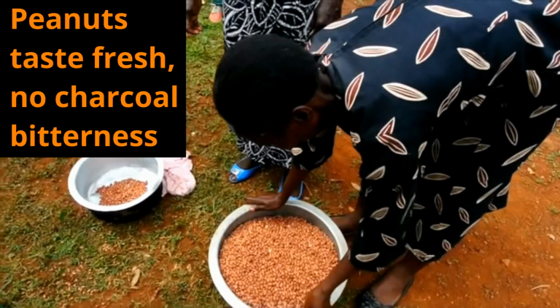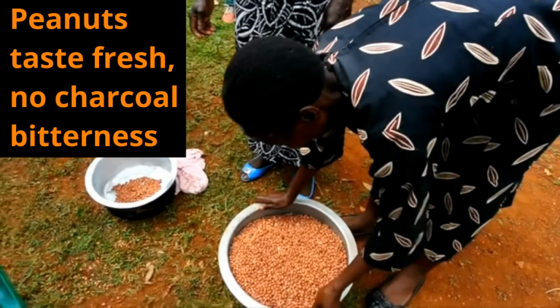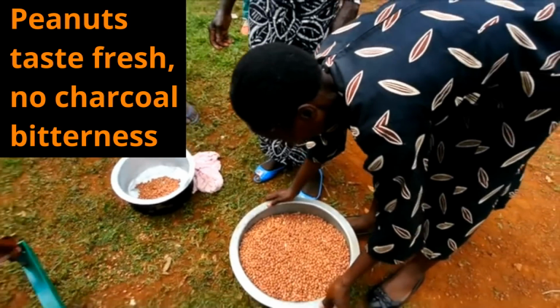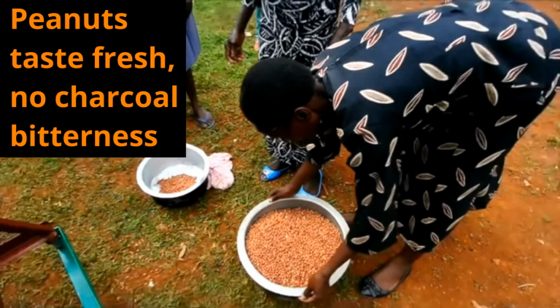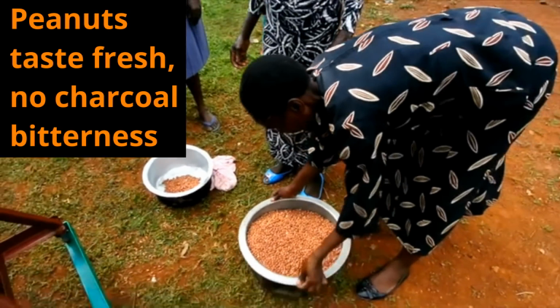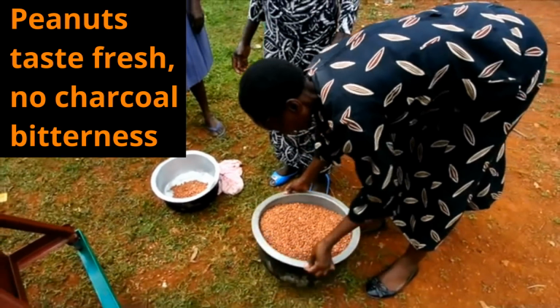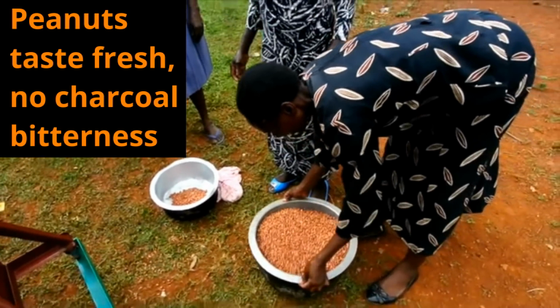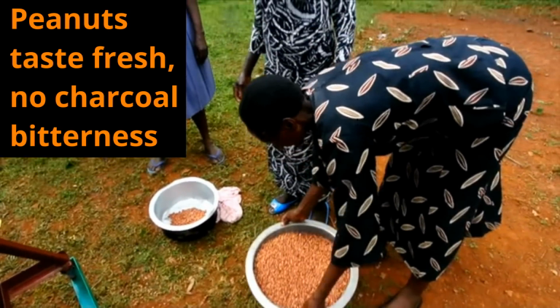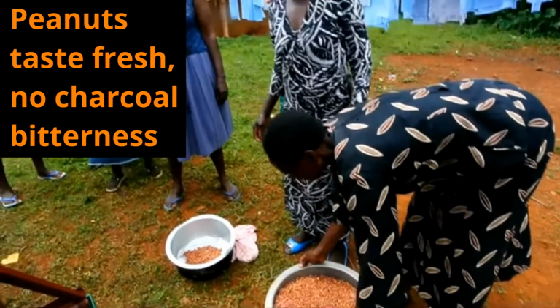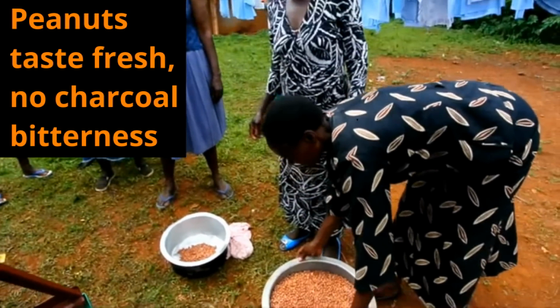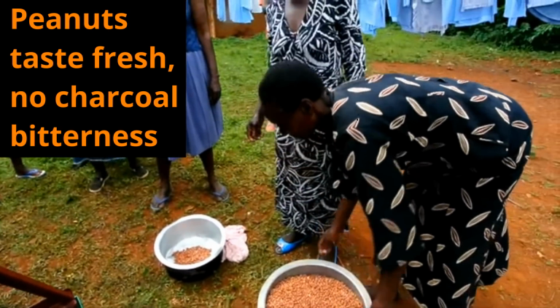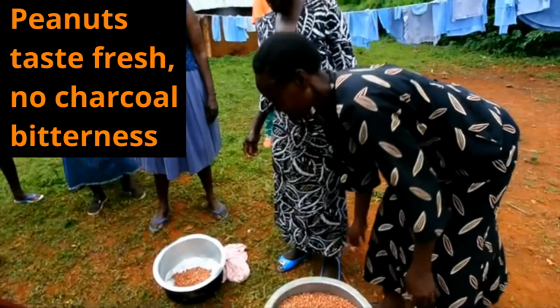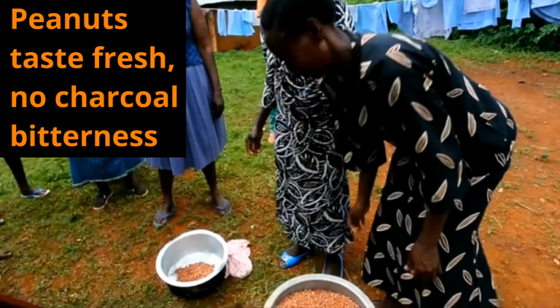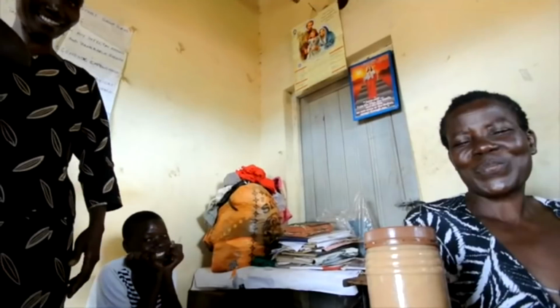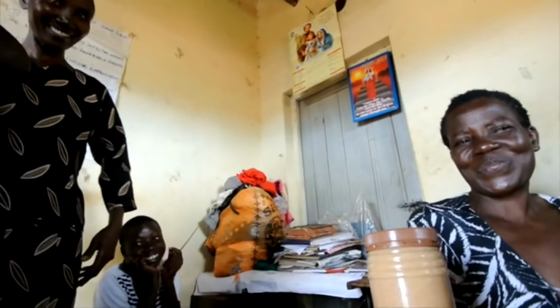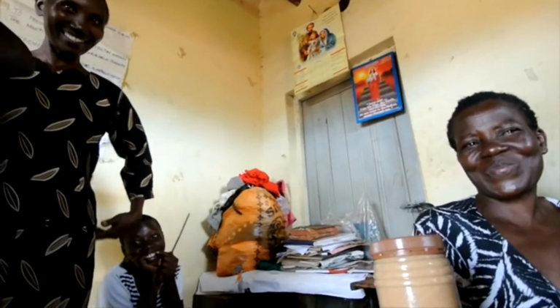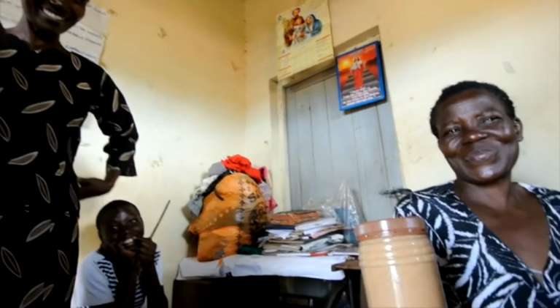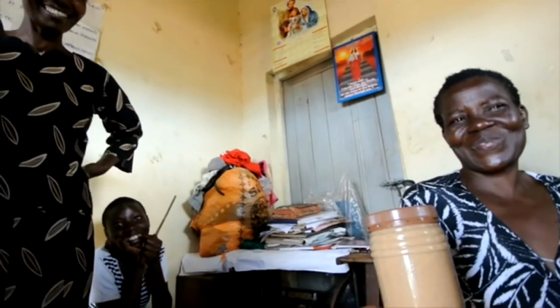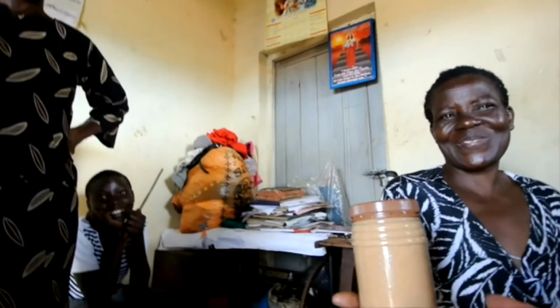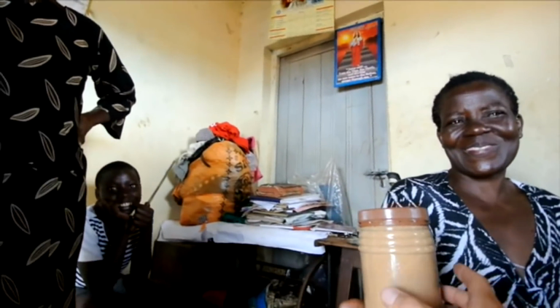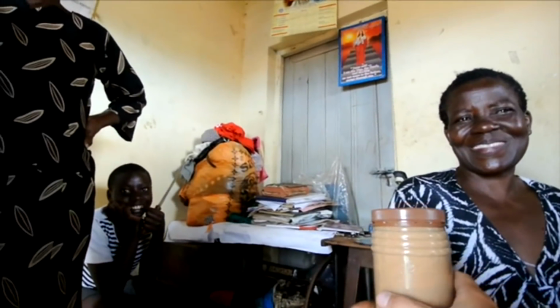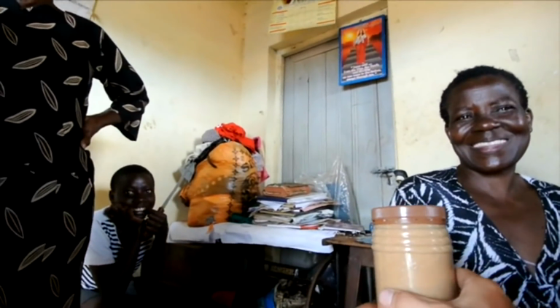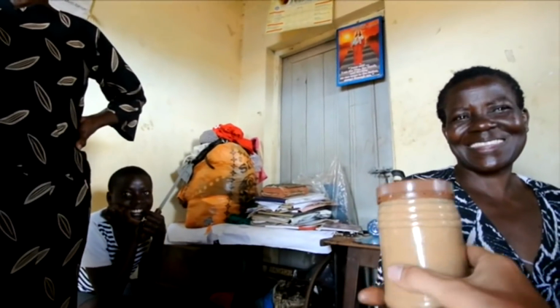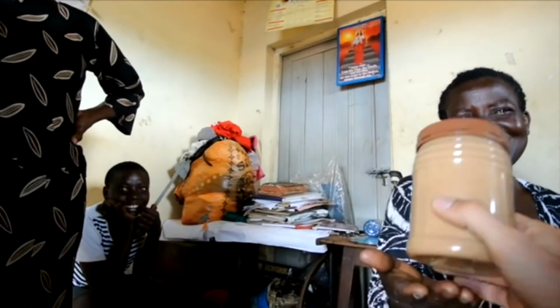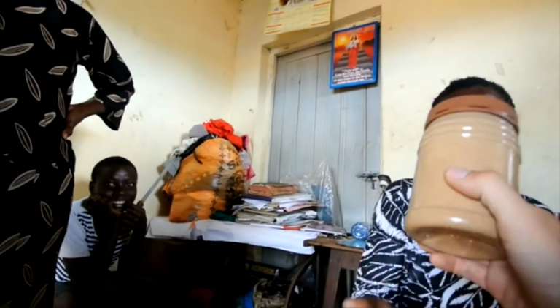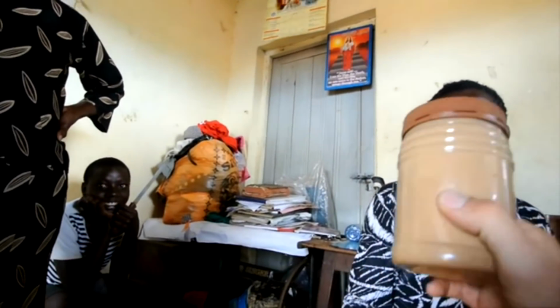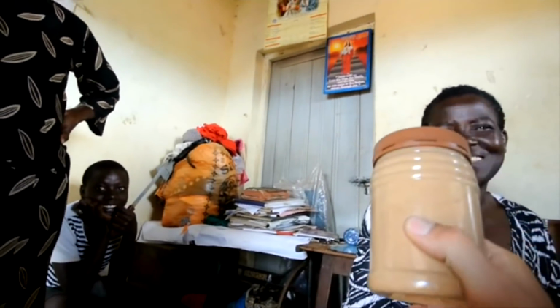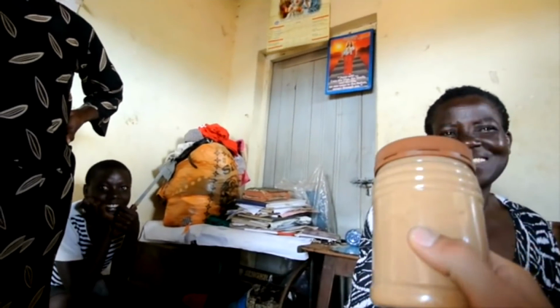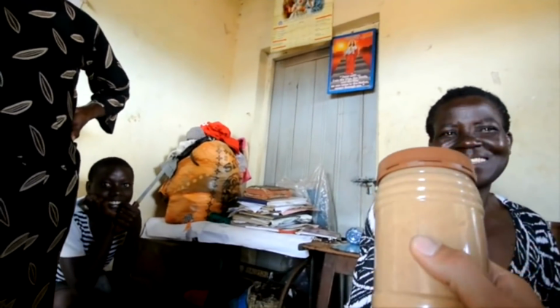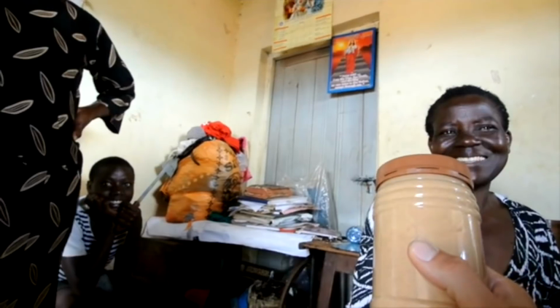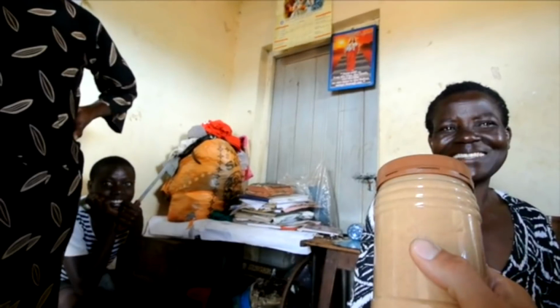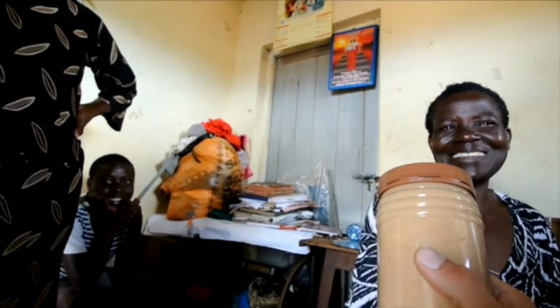Look at that. The first kilogram of solar peanut butter.